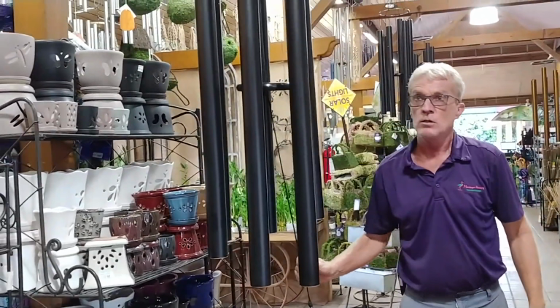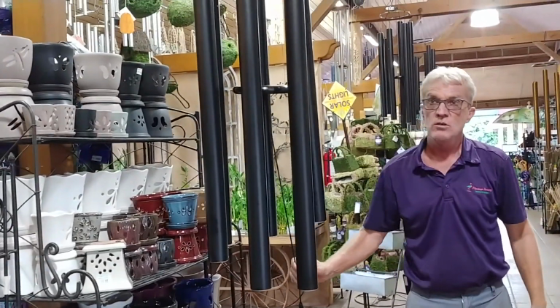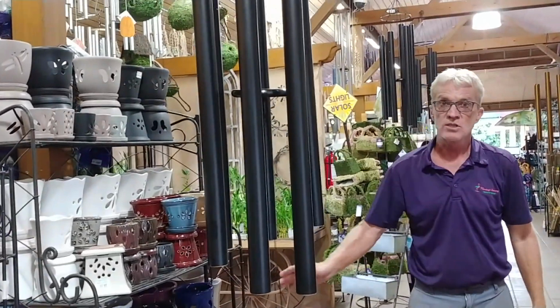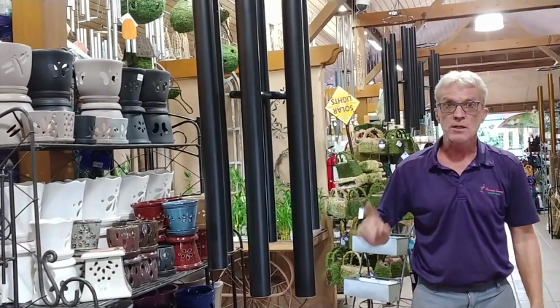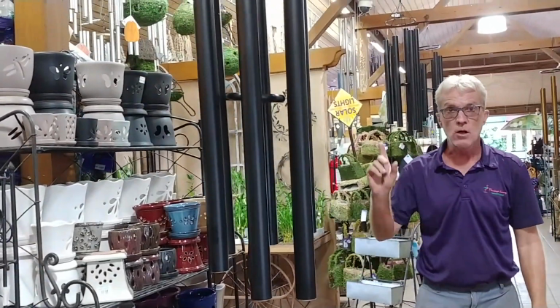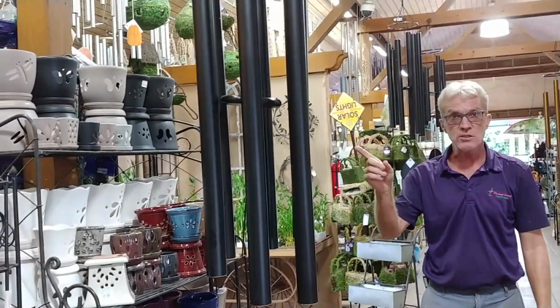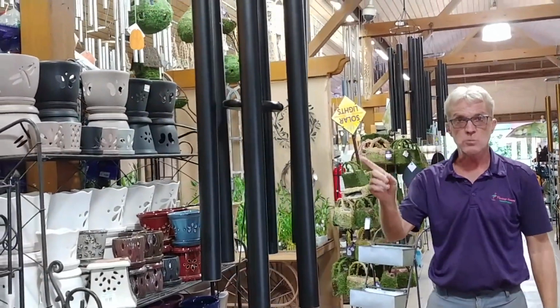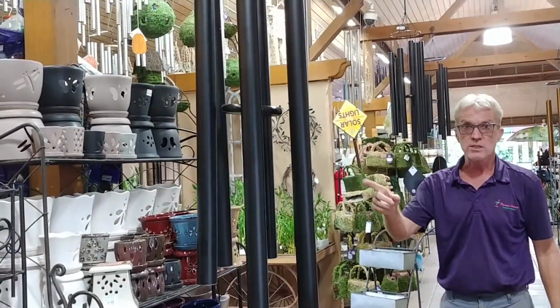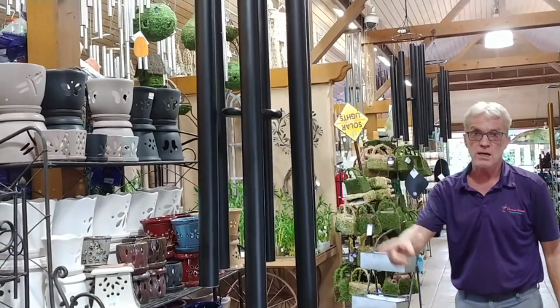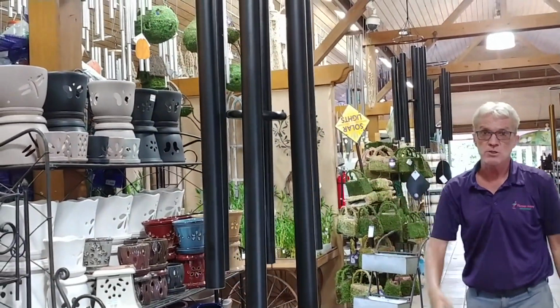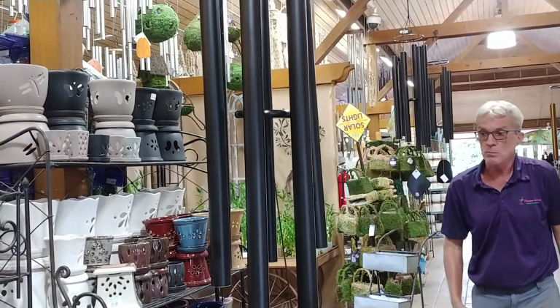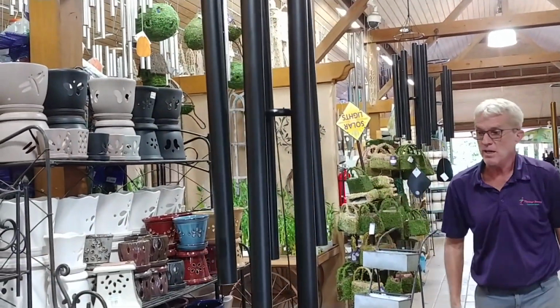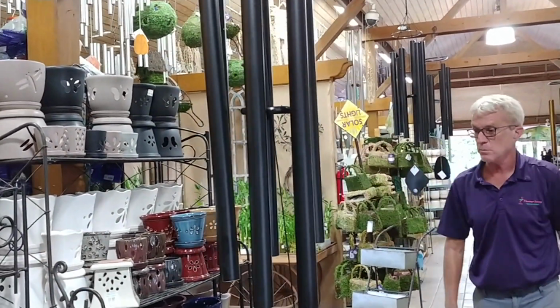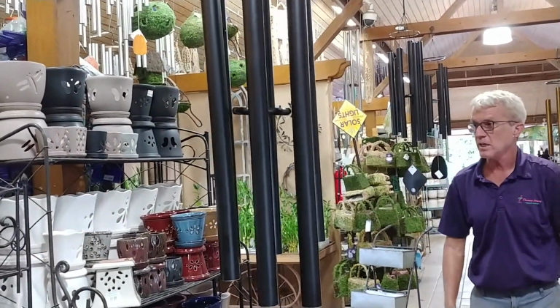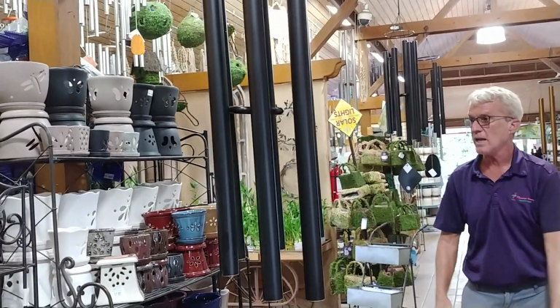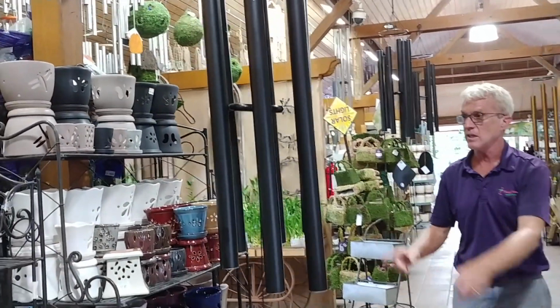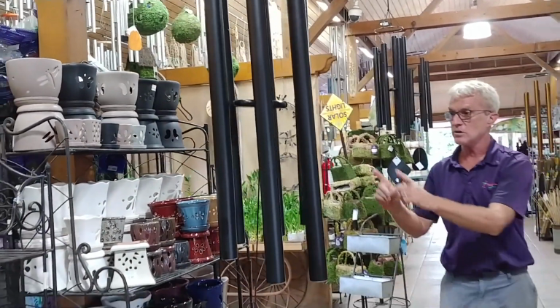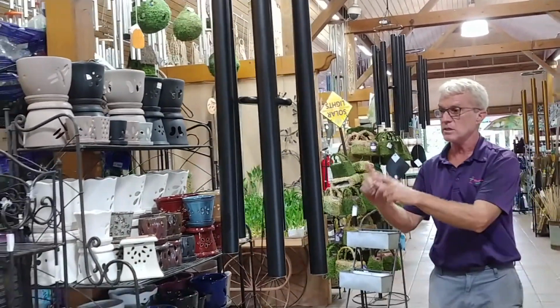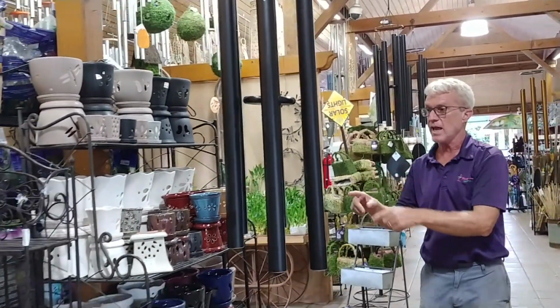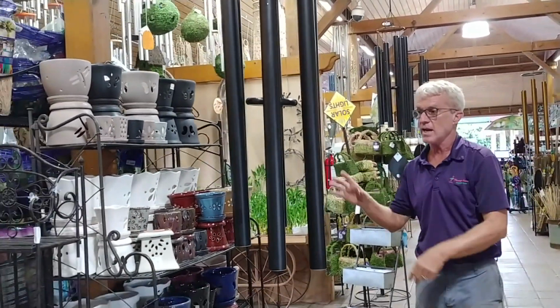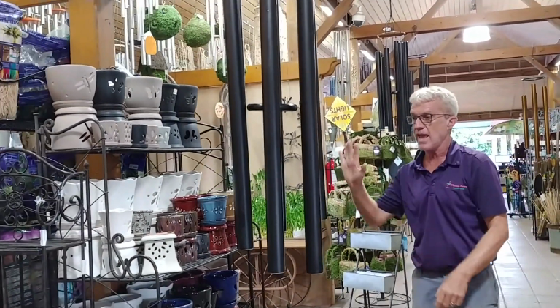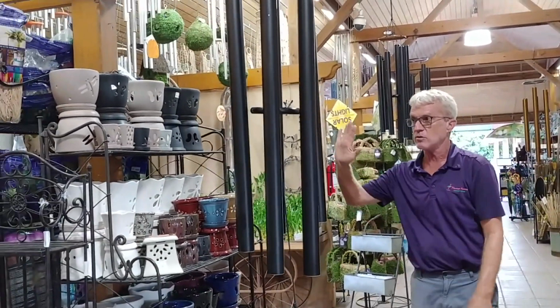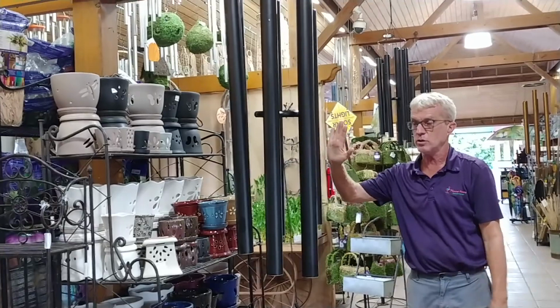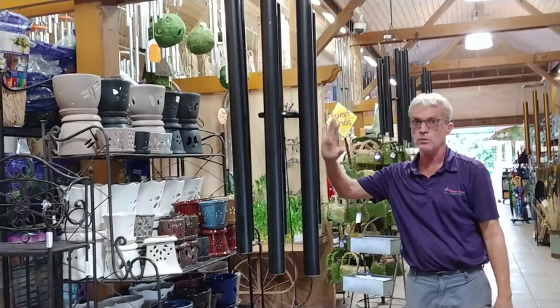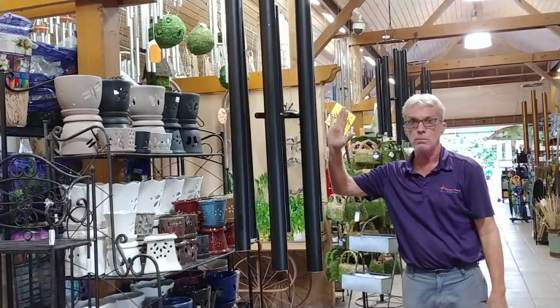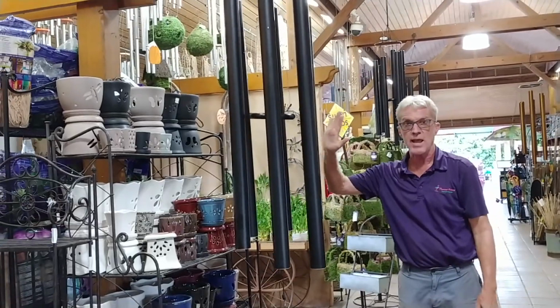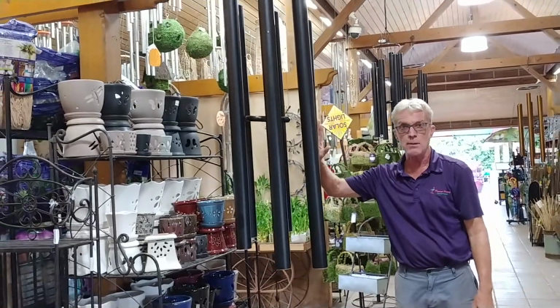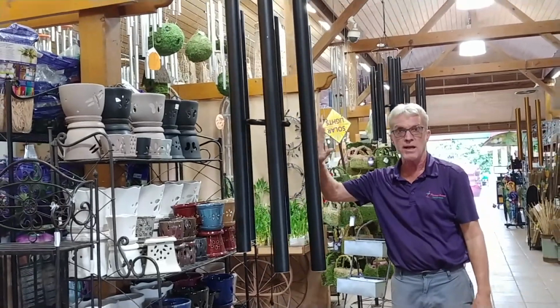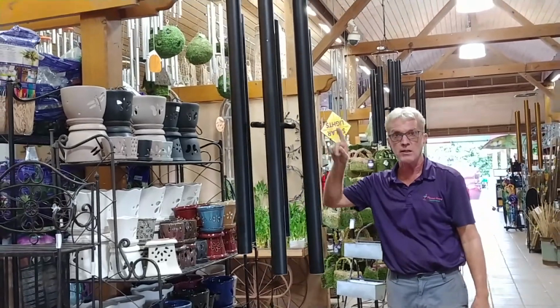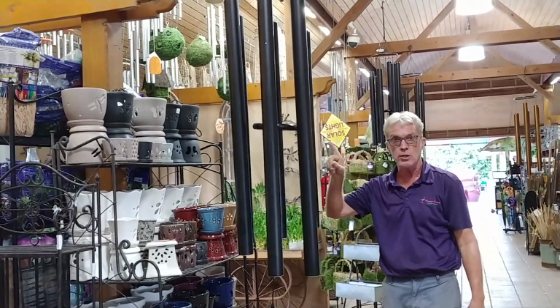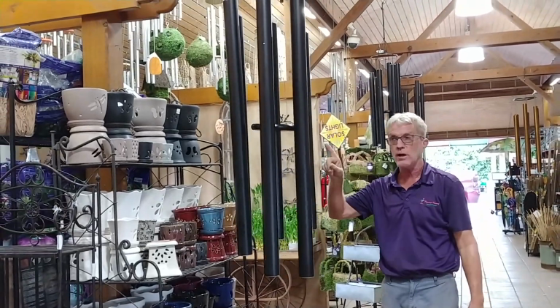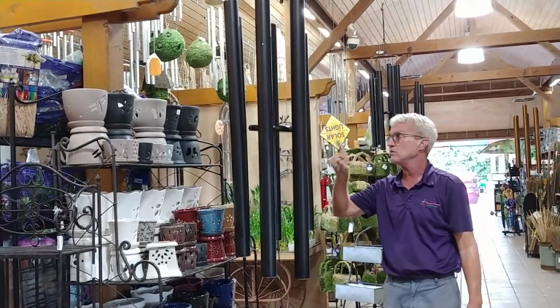Some of the largest wind chimes you can possibly get. These are, again, hand tuned and handmade in the U.S.